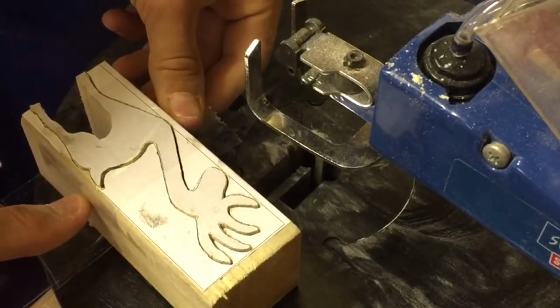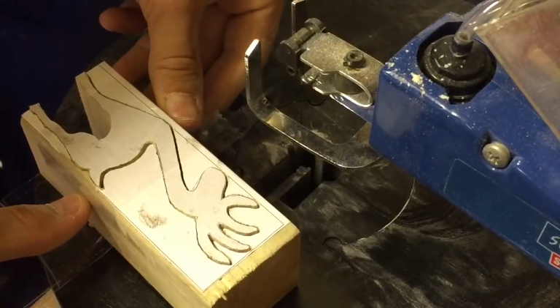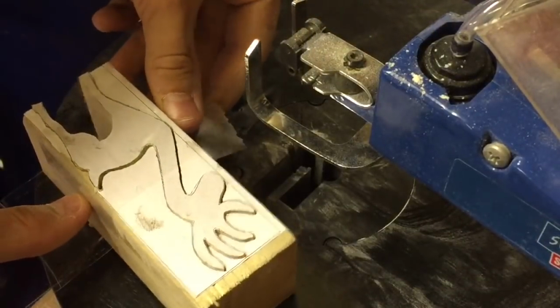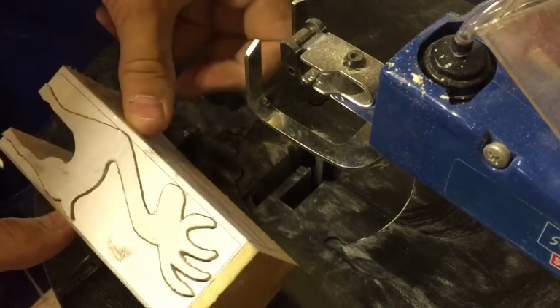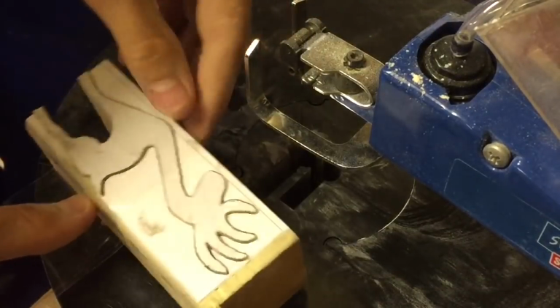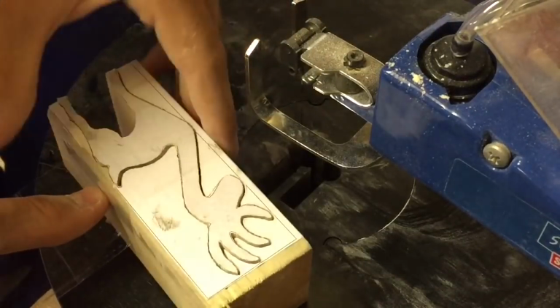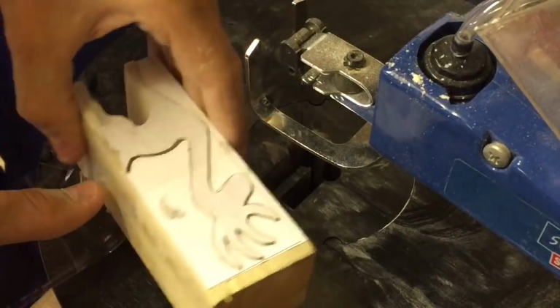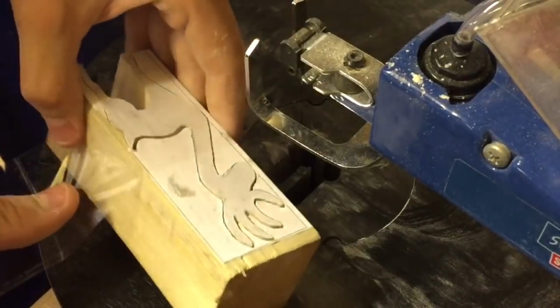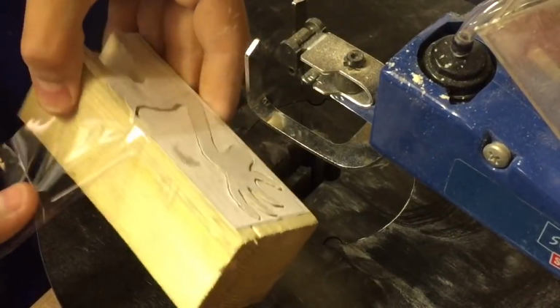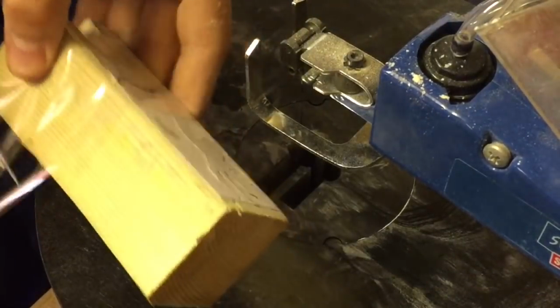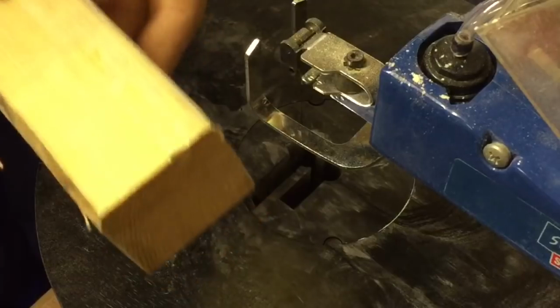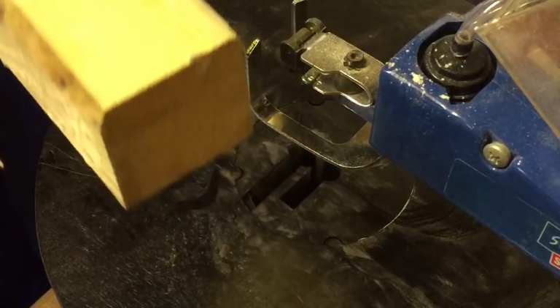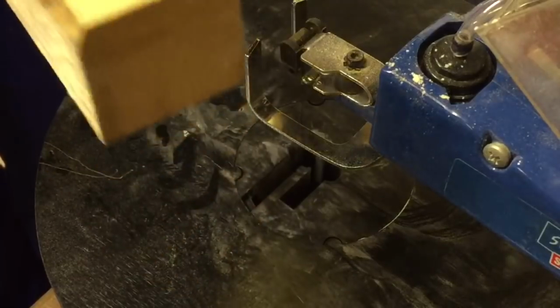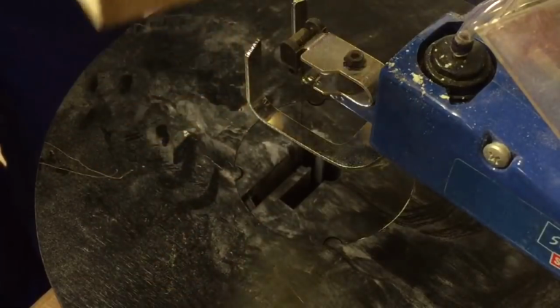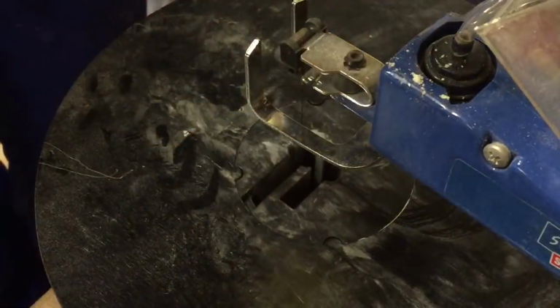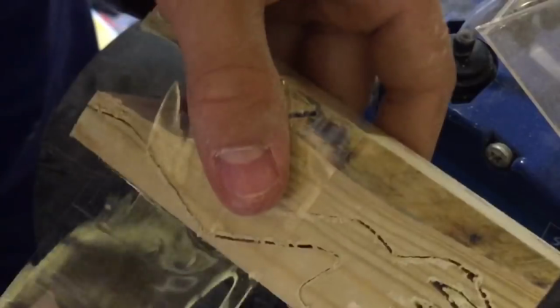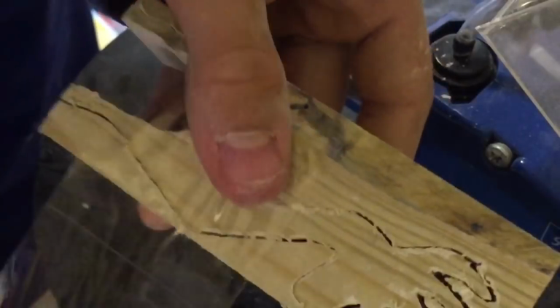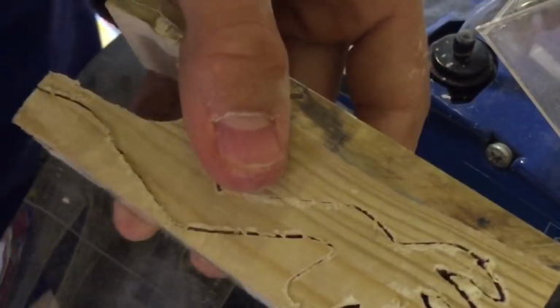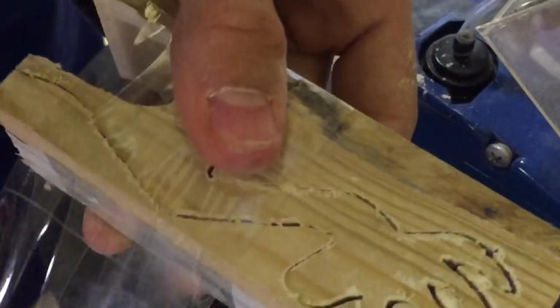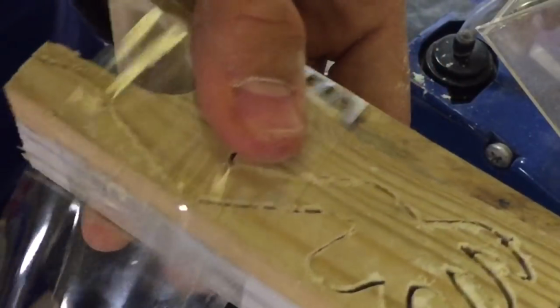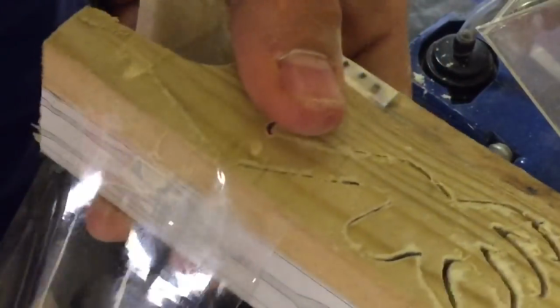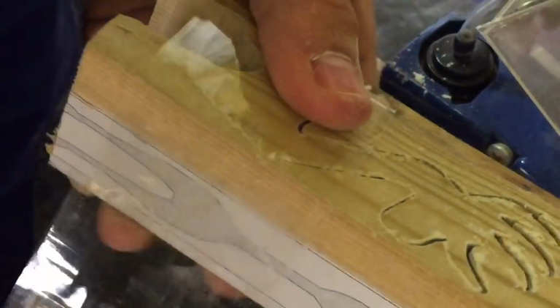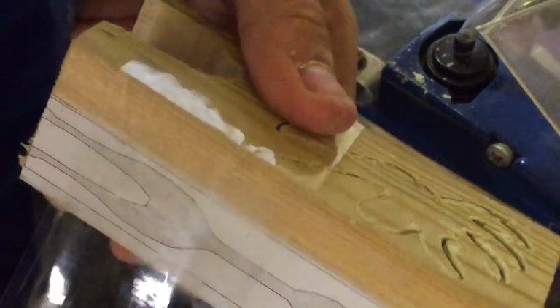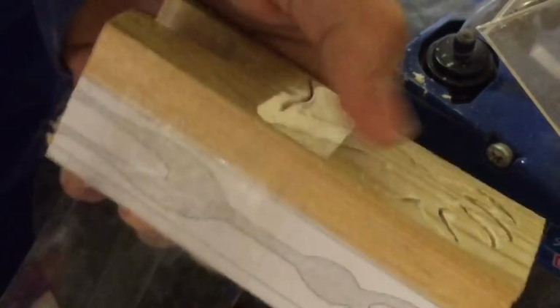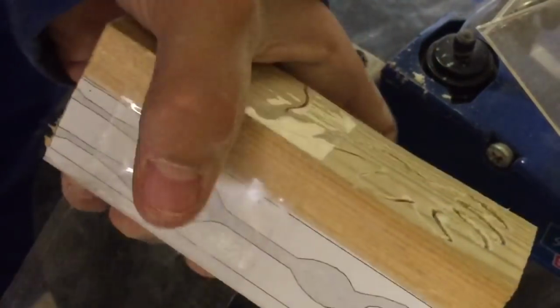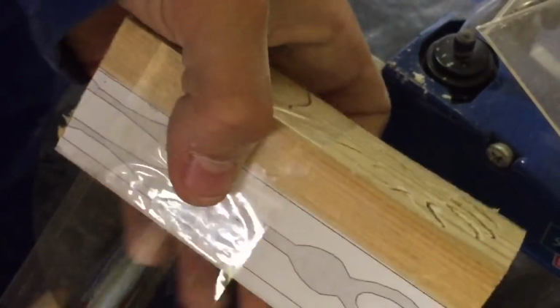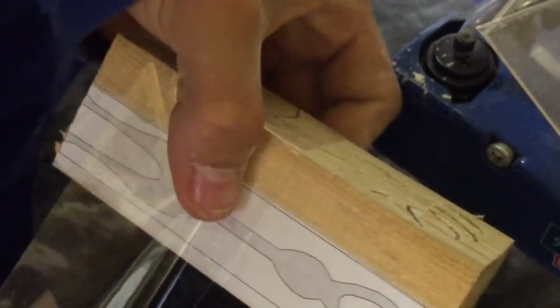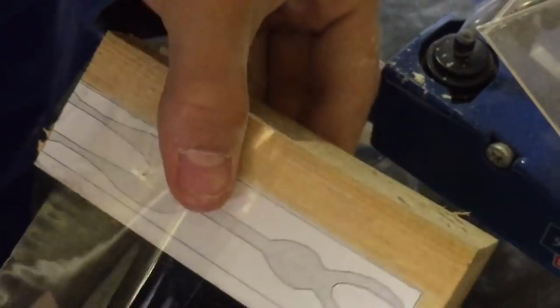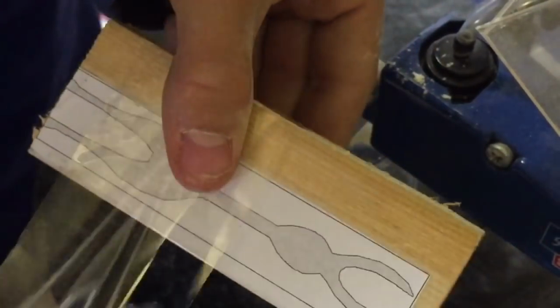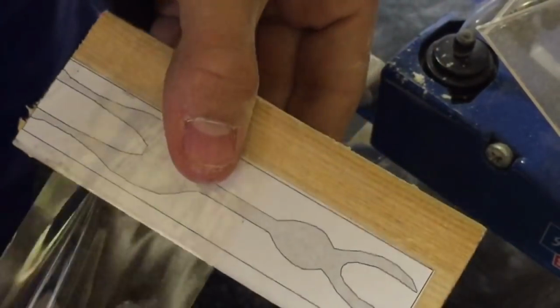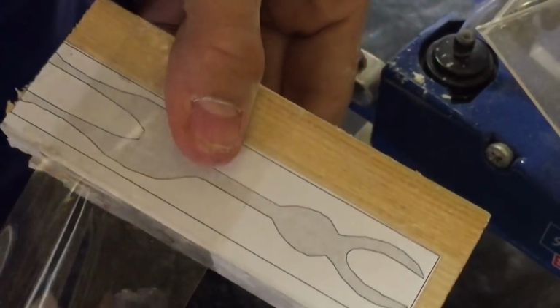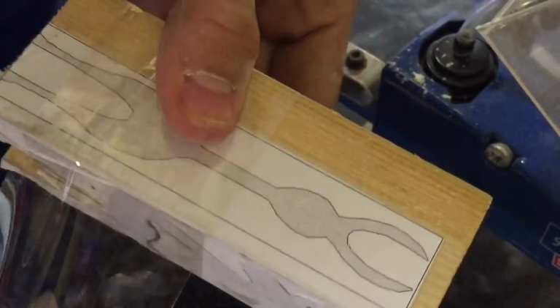Here you can see me taping up the piece of wood so that the piece I've just cut stays in place while I cut from the other angle.